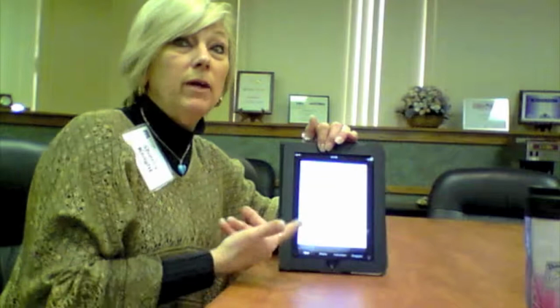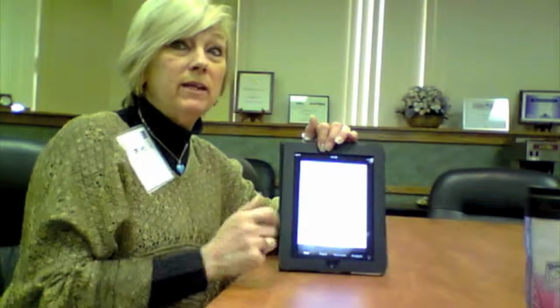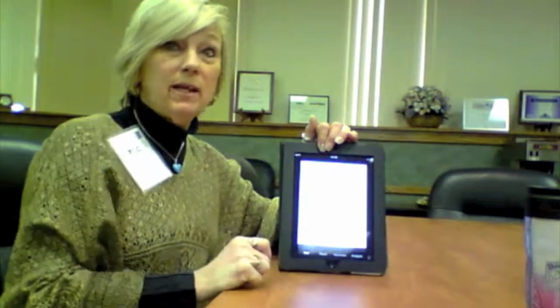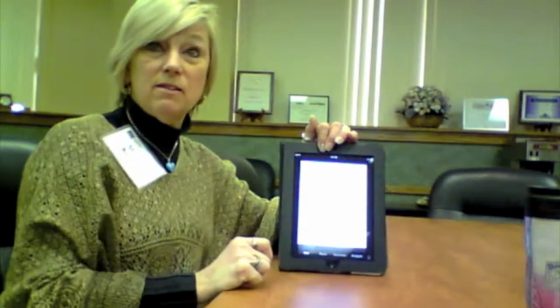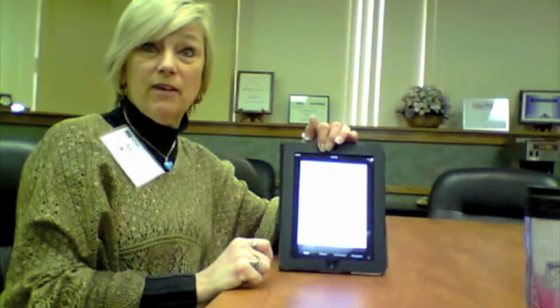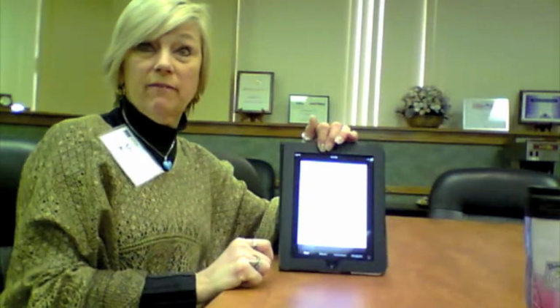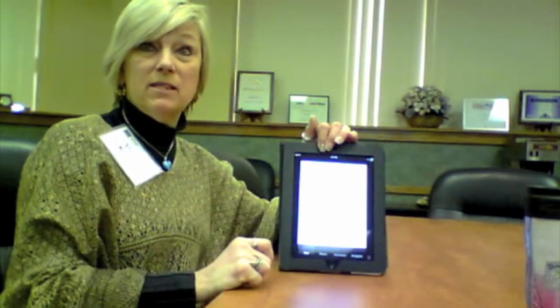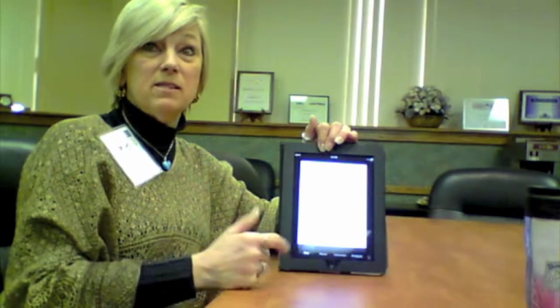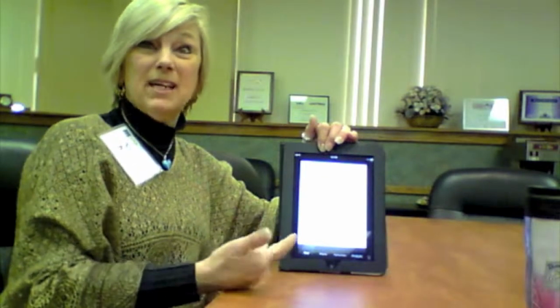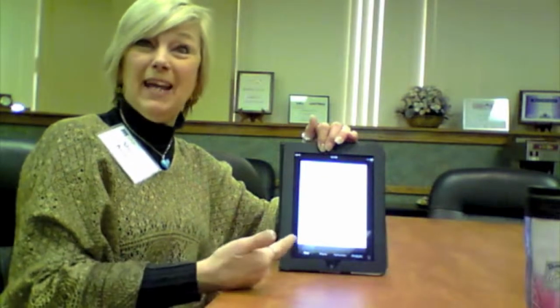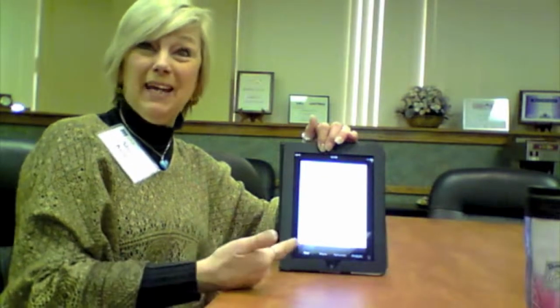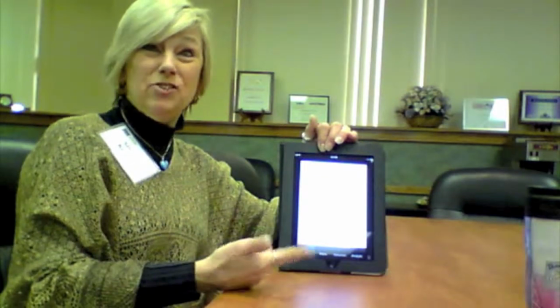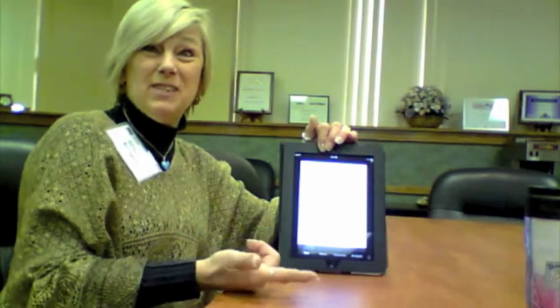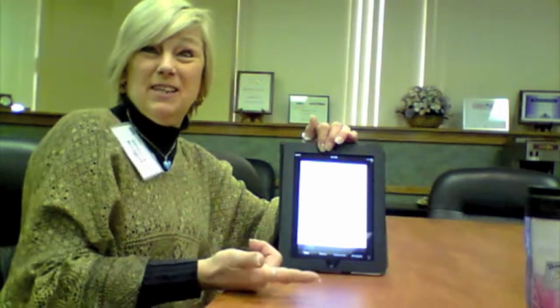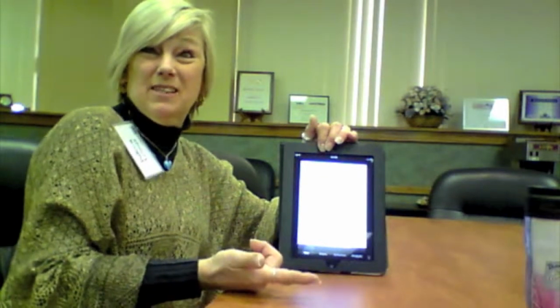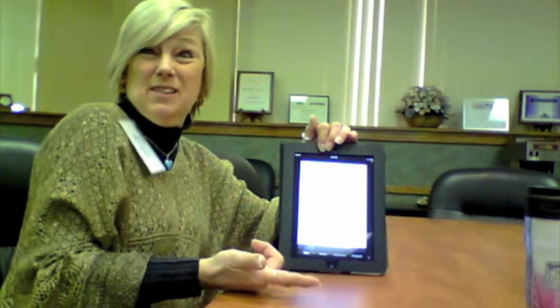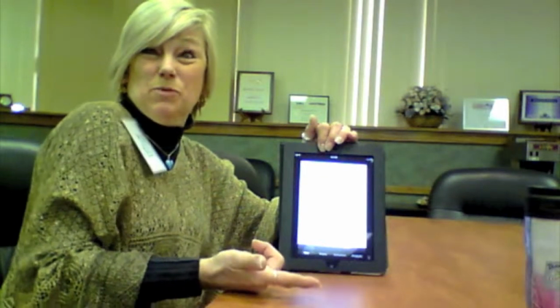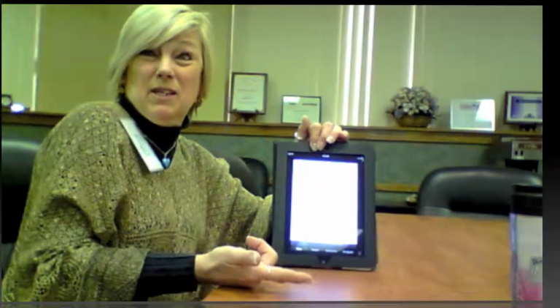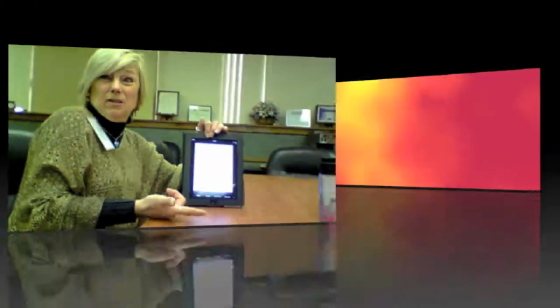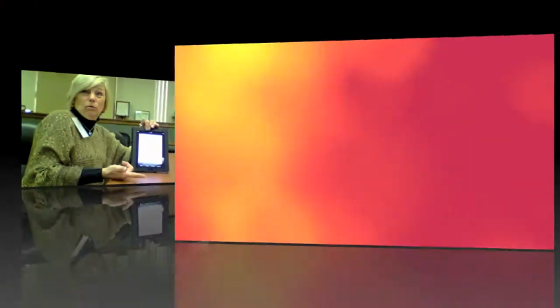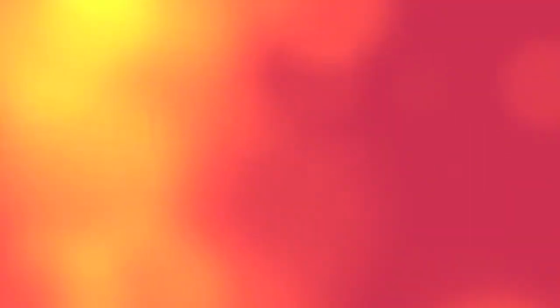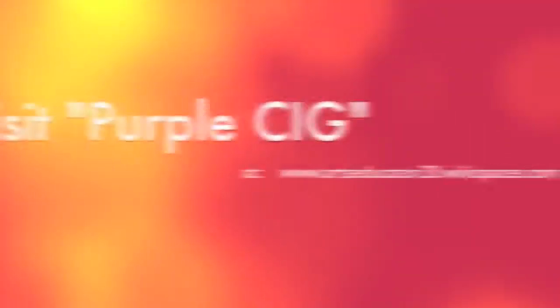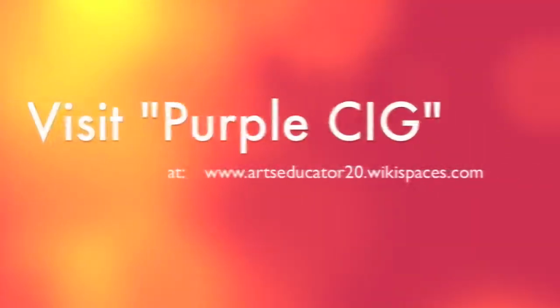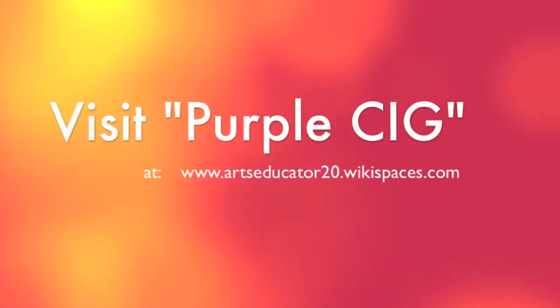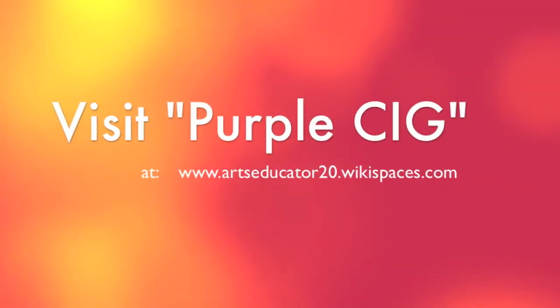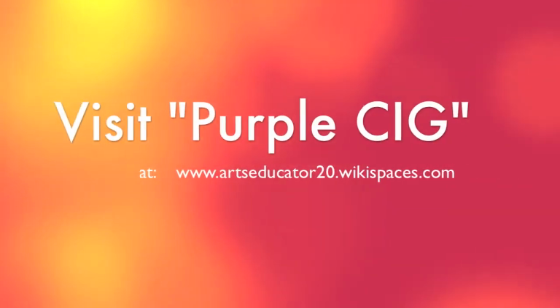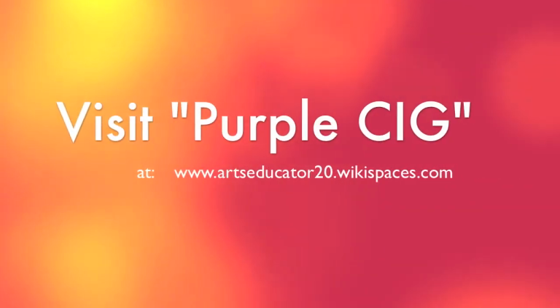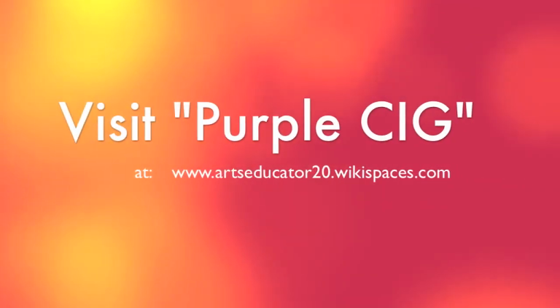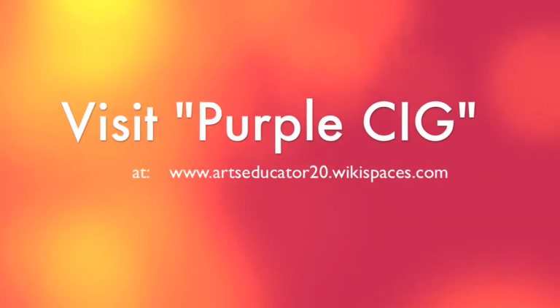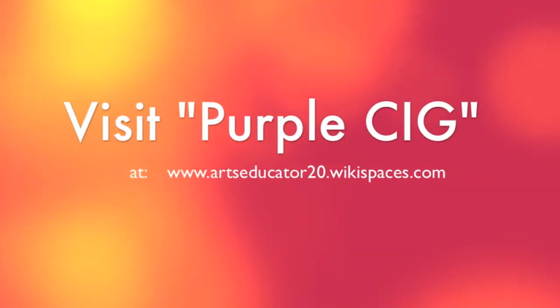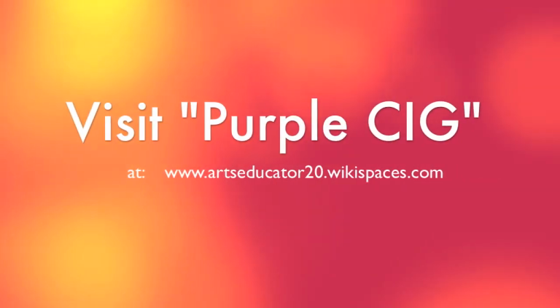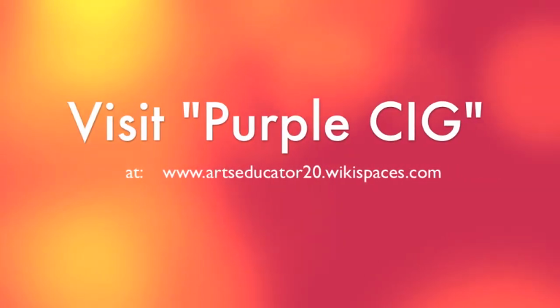One of the kids found this and said, 'Hey, did you see this? This is kind of cool.' This is how you put your mentor on the screen while you're listening to the music.